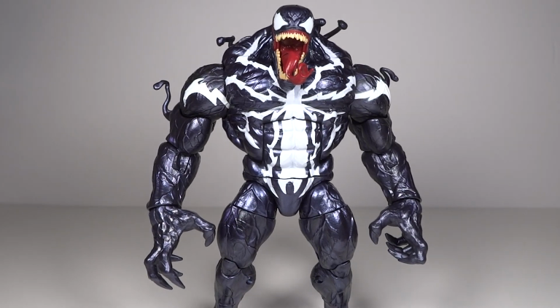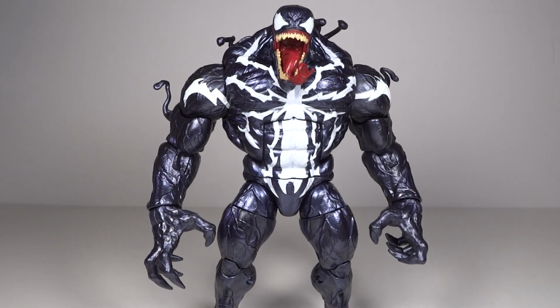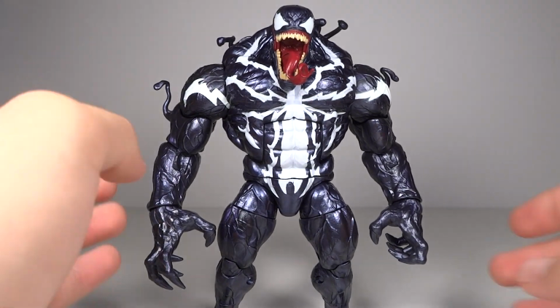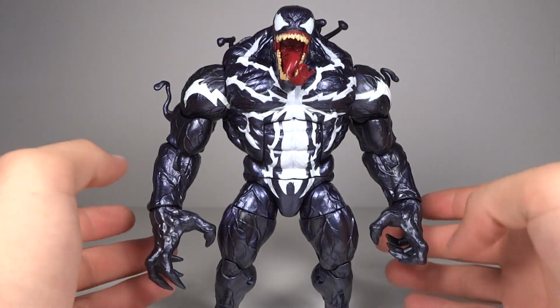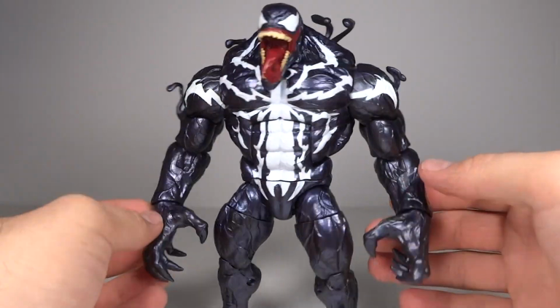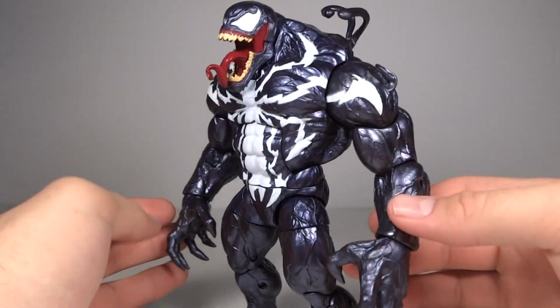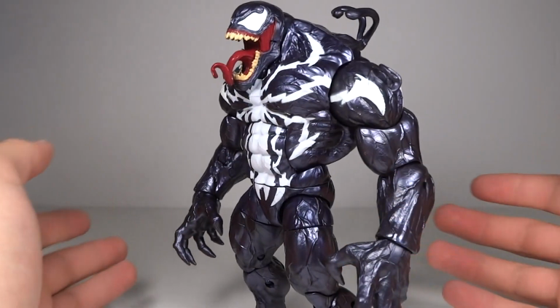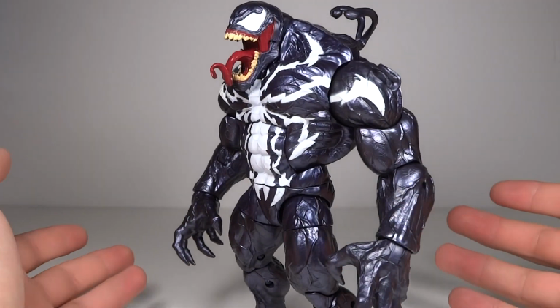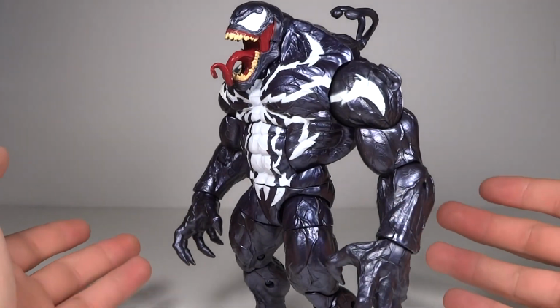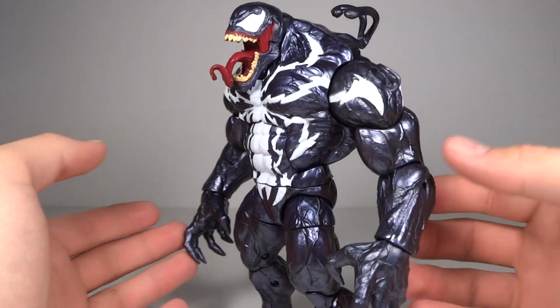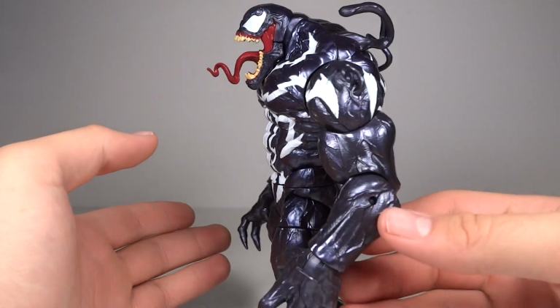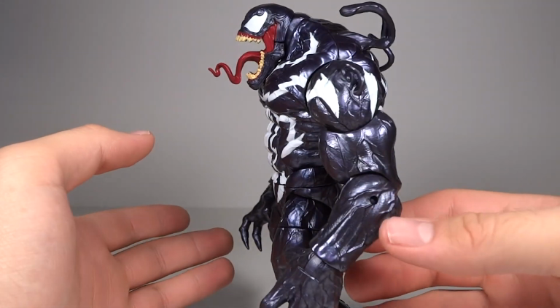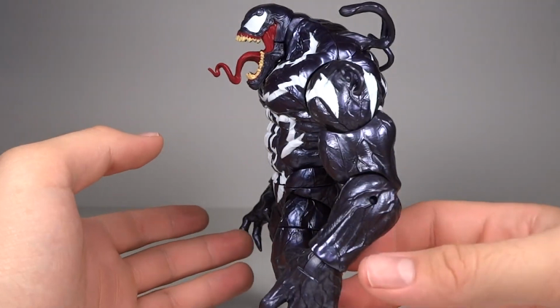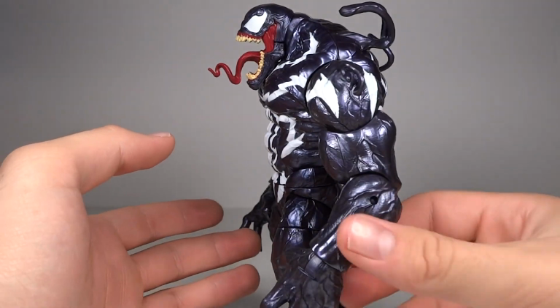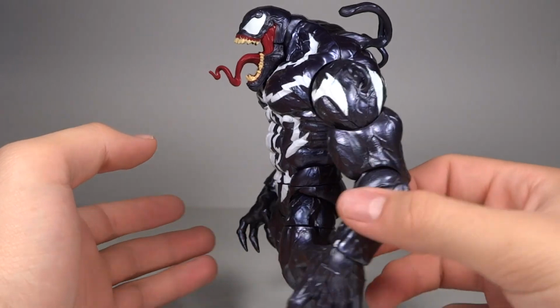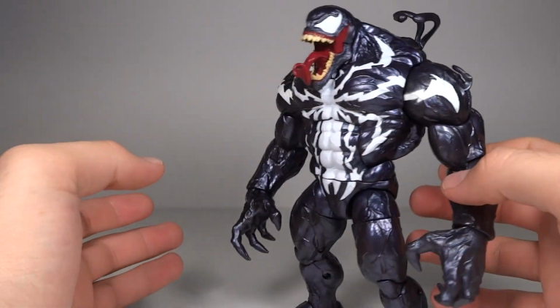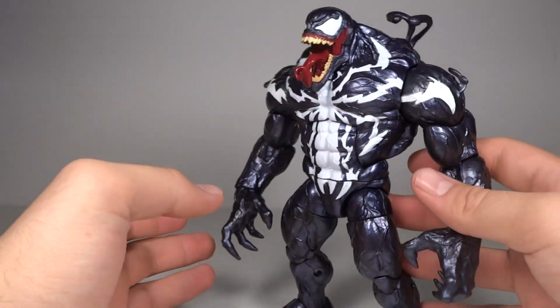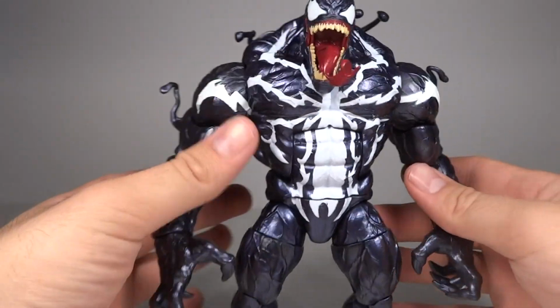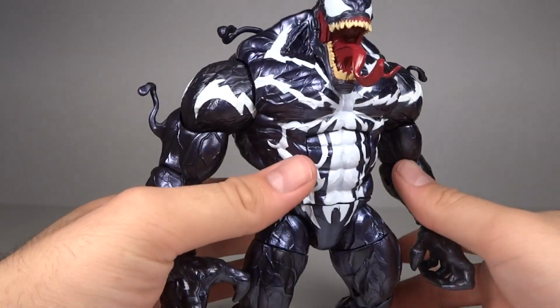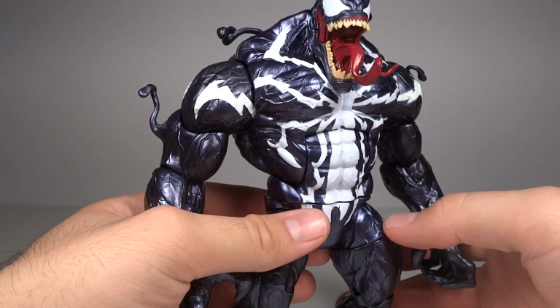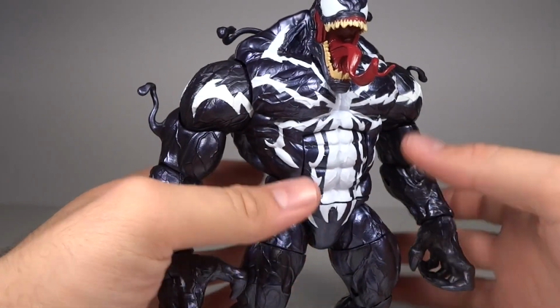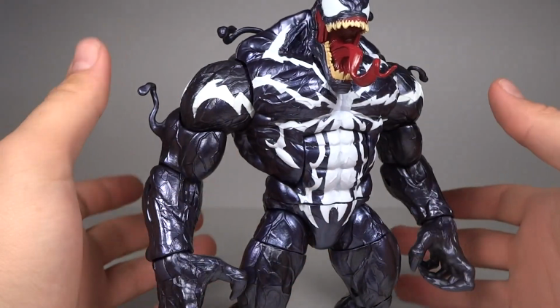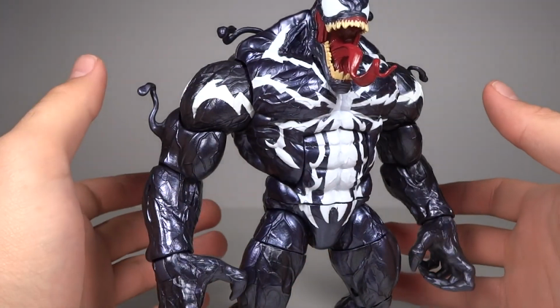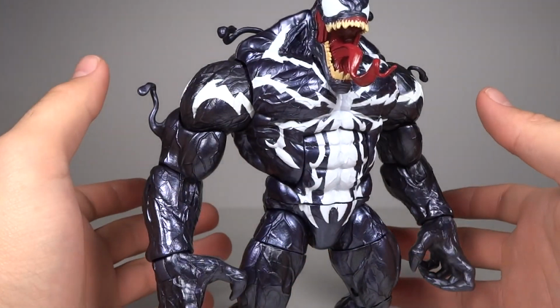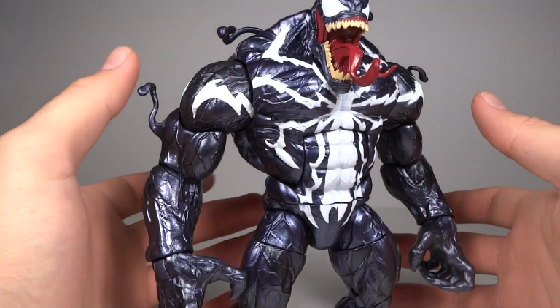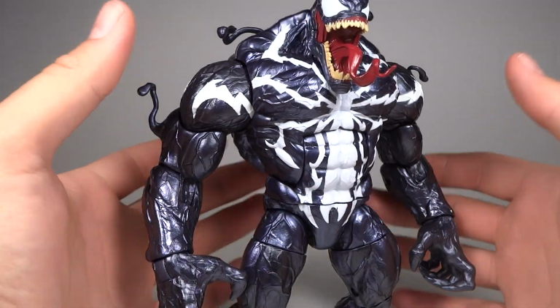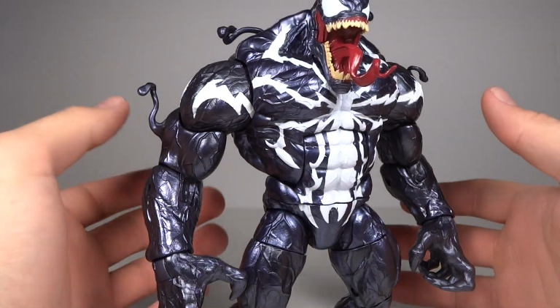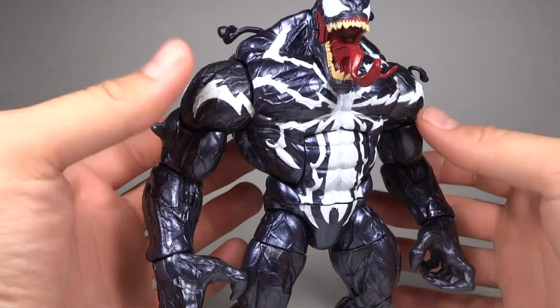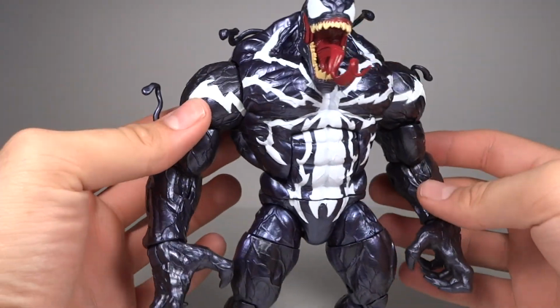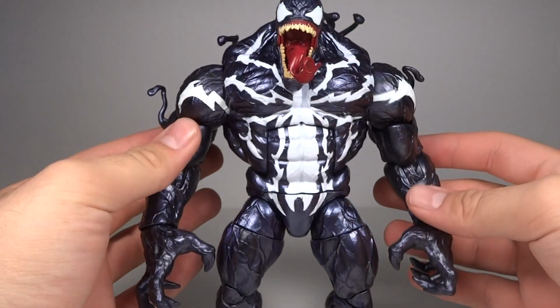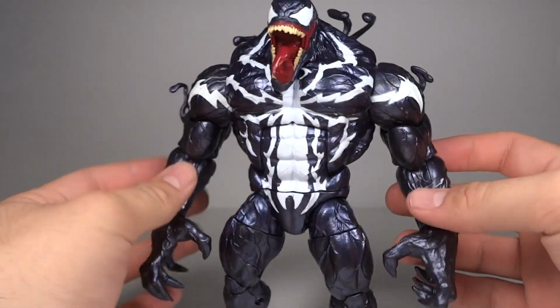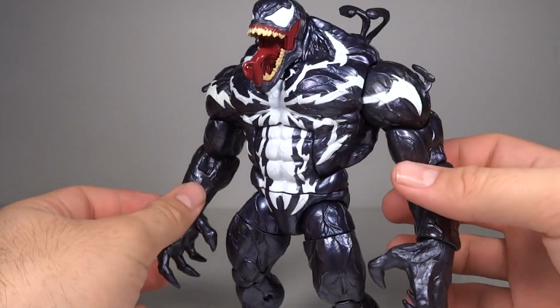He looks a little weird just standing straight up and down — a little odd. But when he's in a pose, that's when this guy really shines. His articulation is quite good.